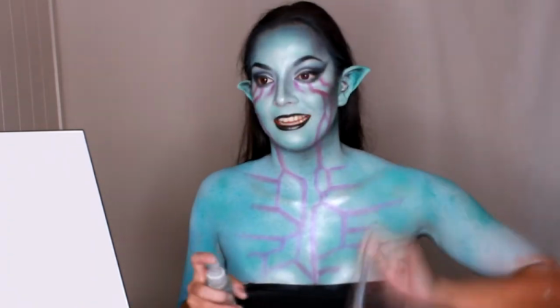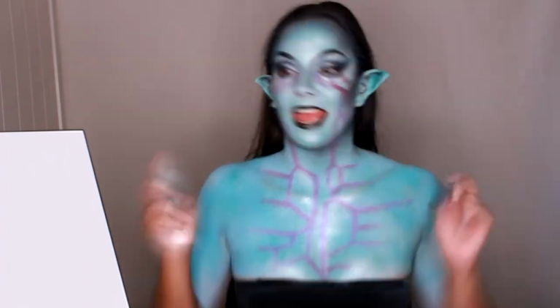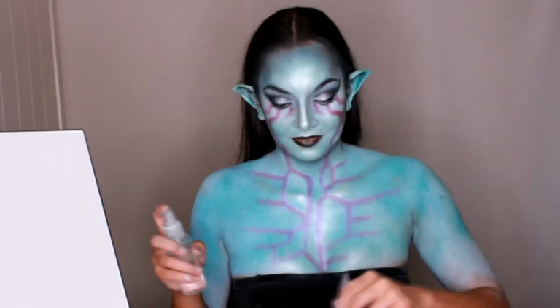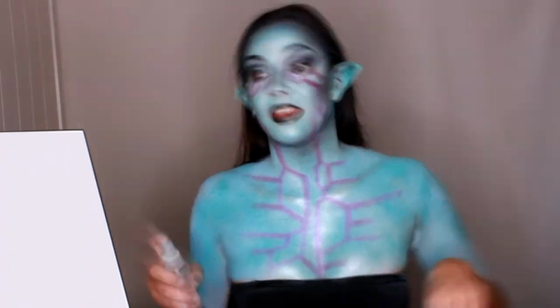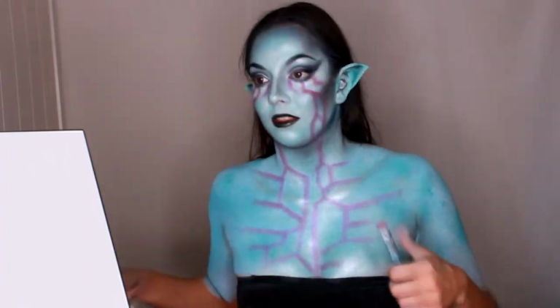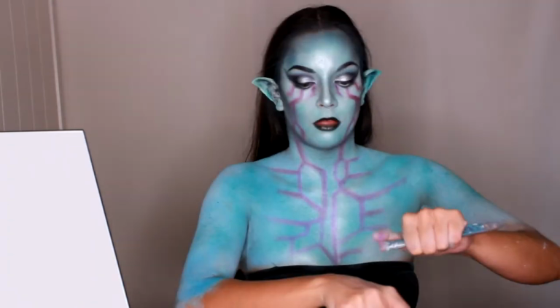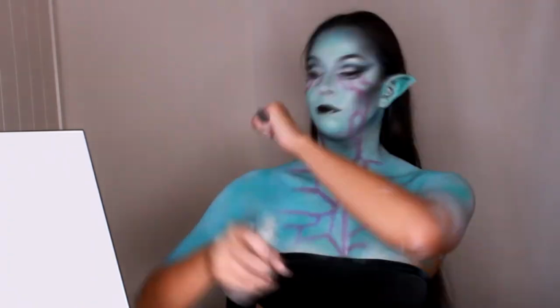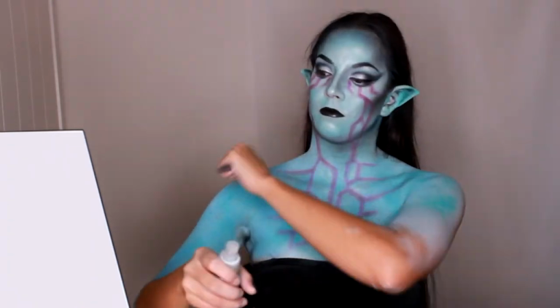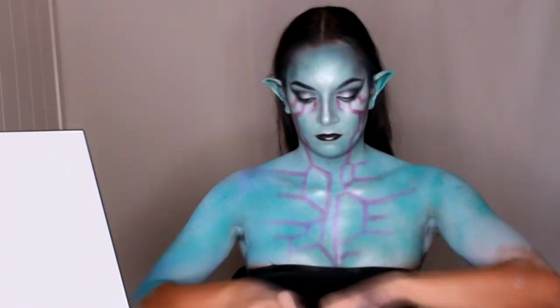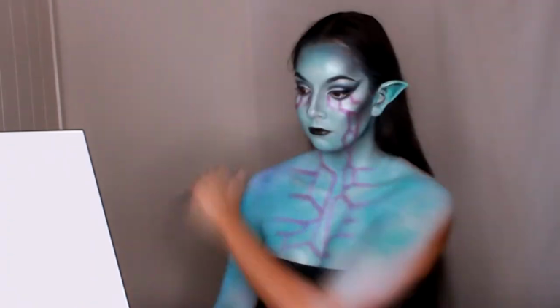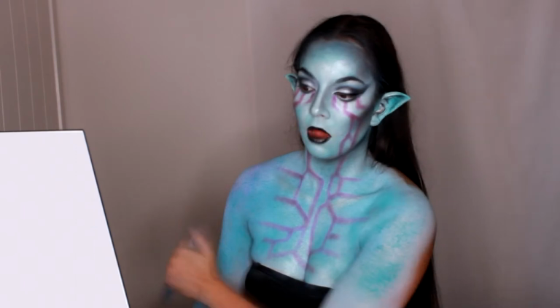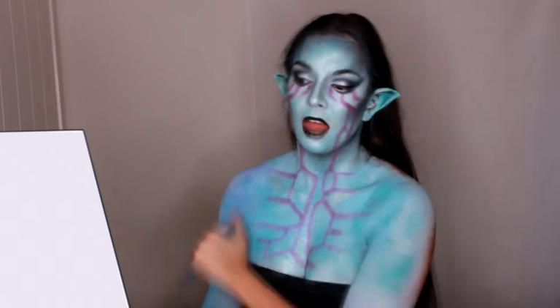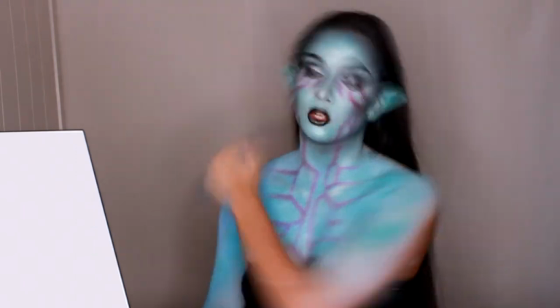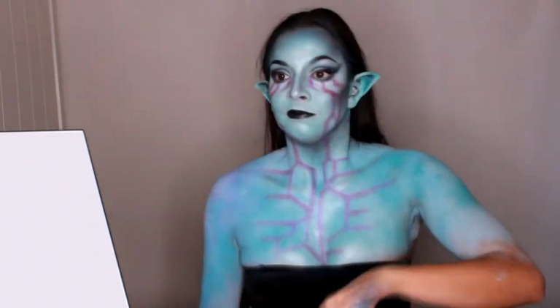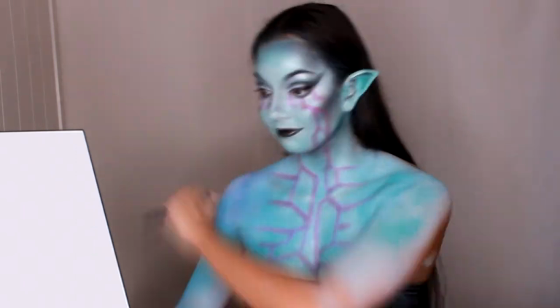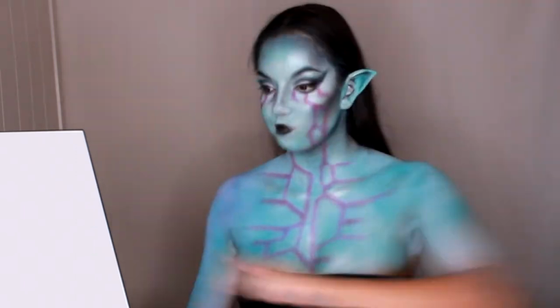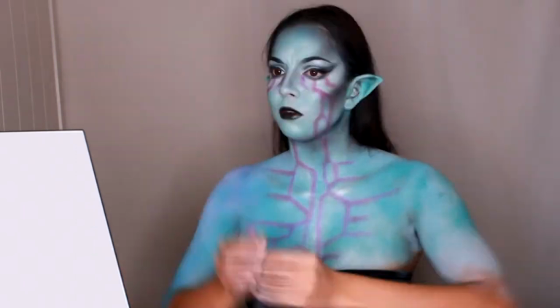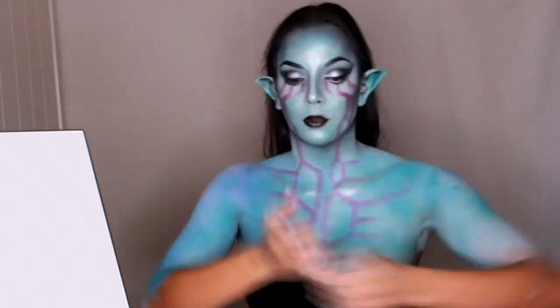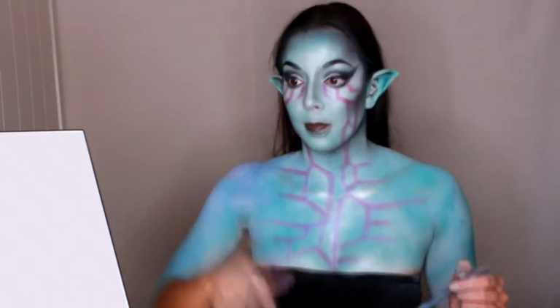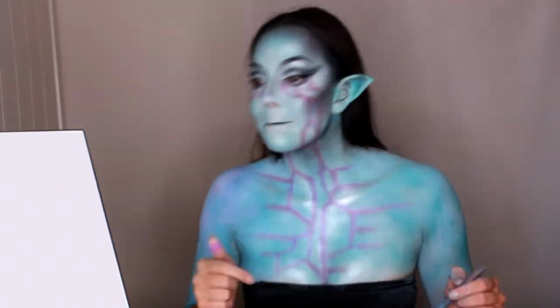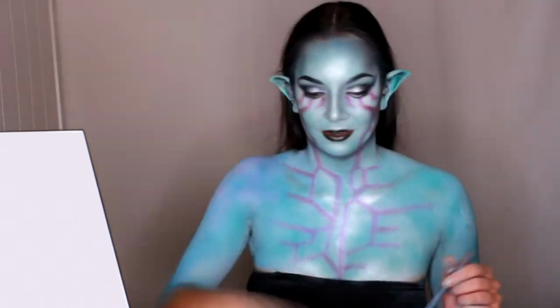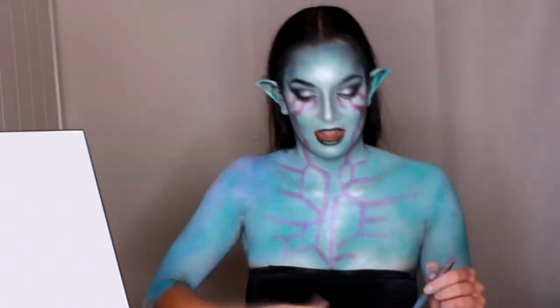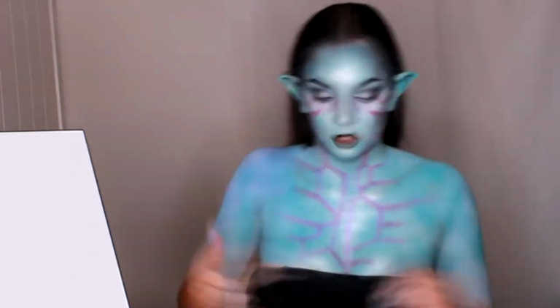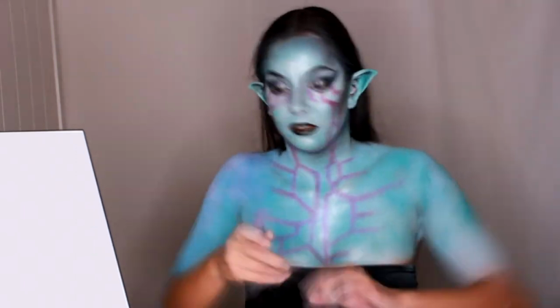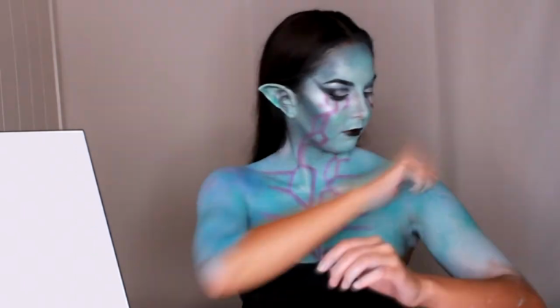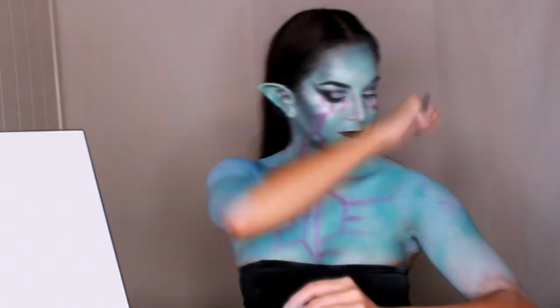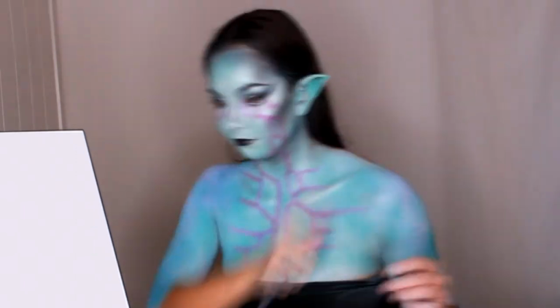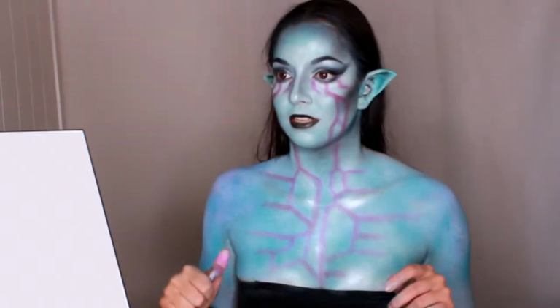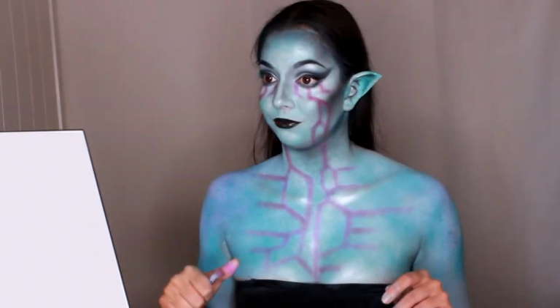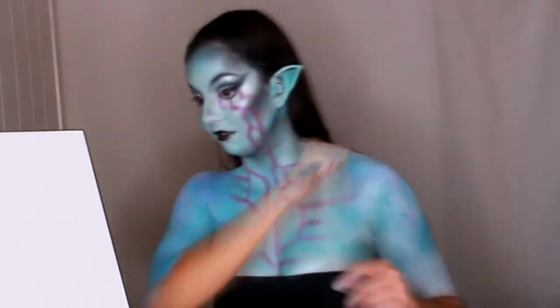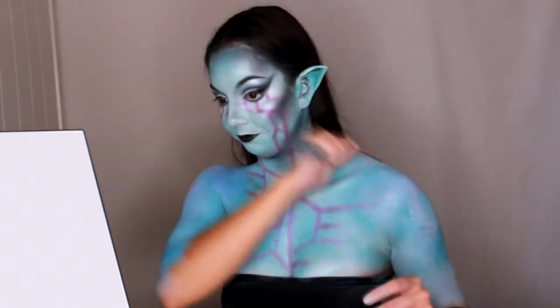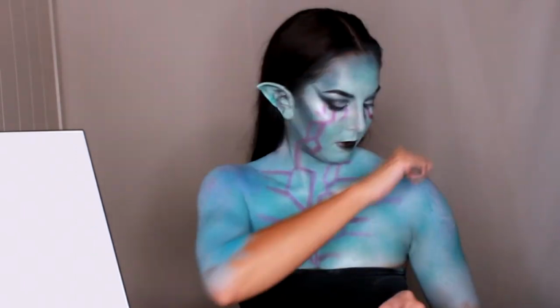Back to the face design, using the same purple shadow I continued drawing the details down my face. To enhance the colour and make the purple stand out more, I applied multiple layers of the purple eyeshadow. When I was happy with the overall design, I picked up my splatter brush again and applied purple paint over my shoulders and my chest.